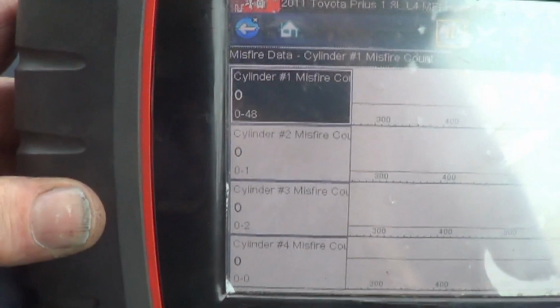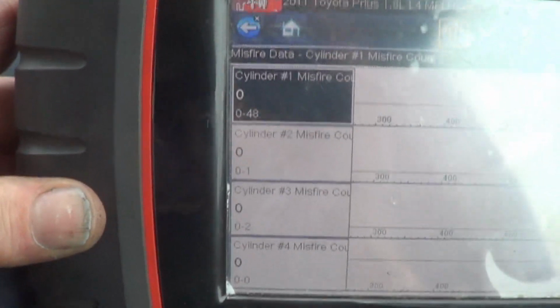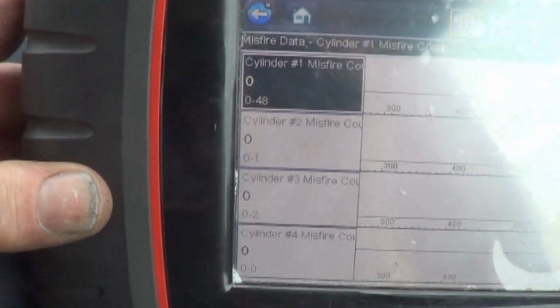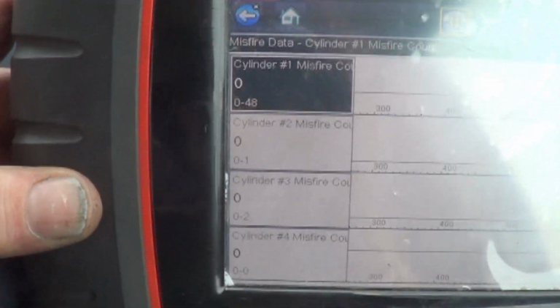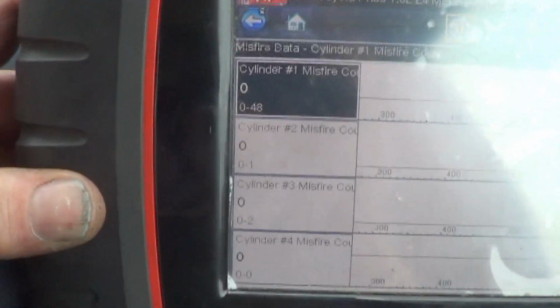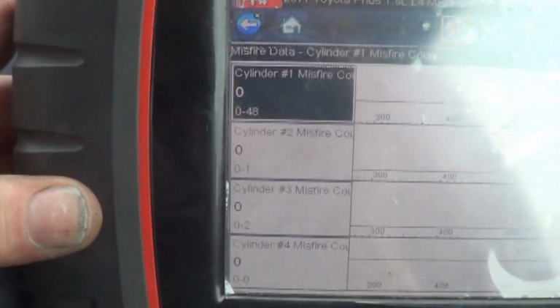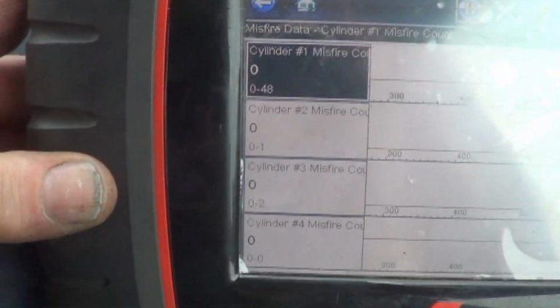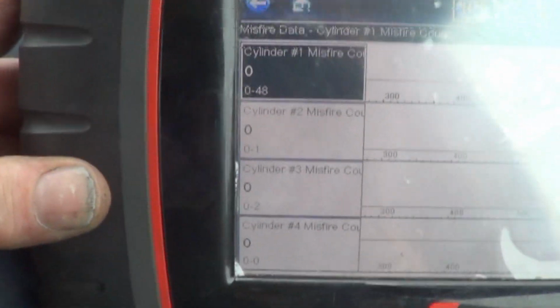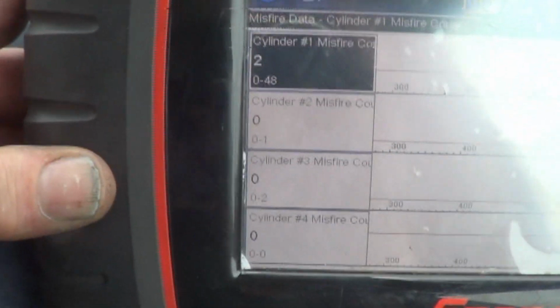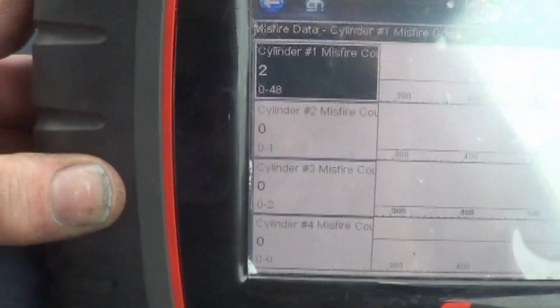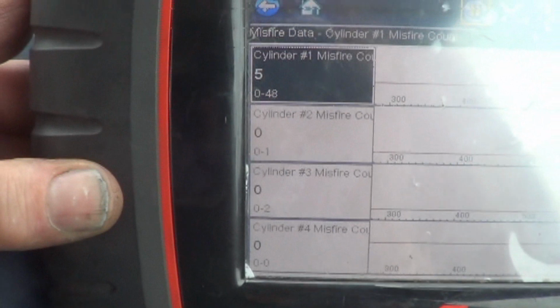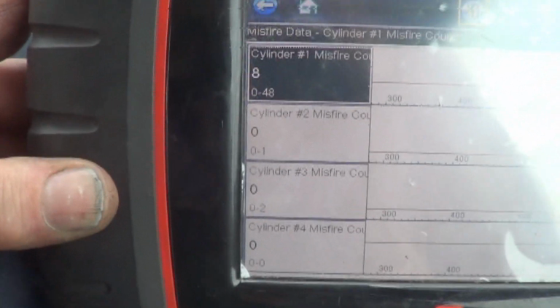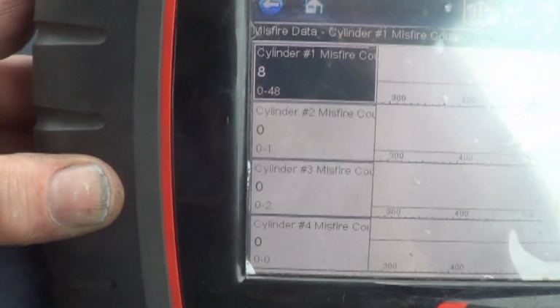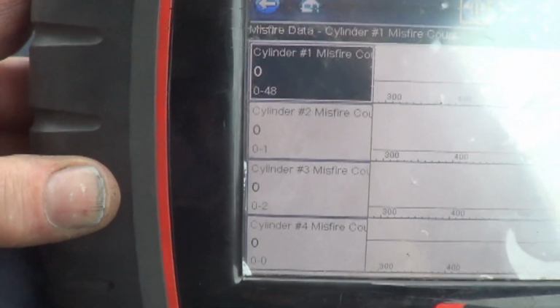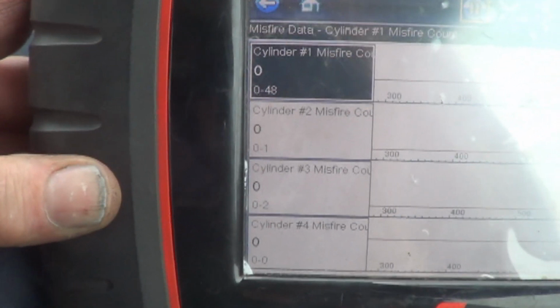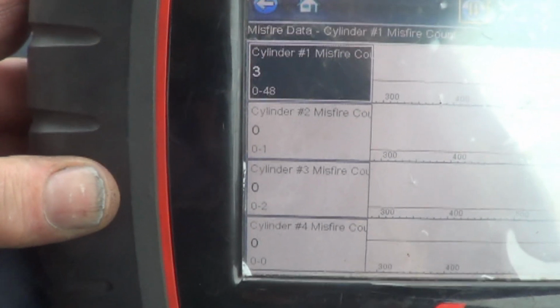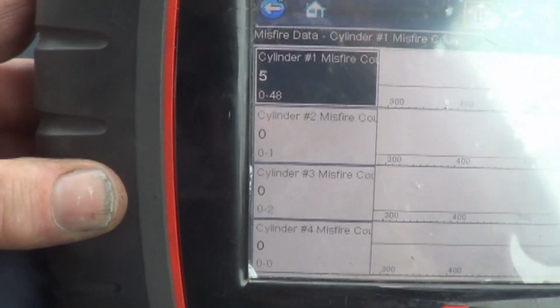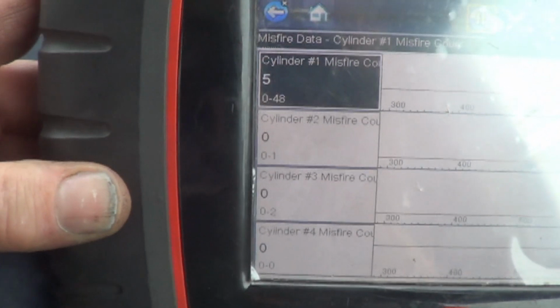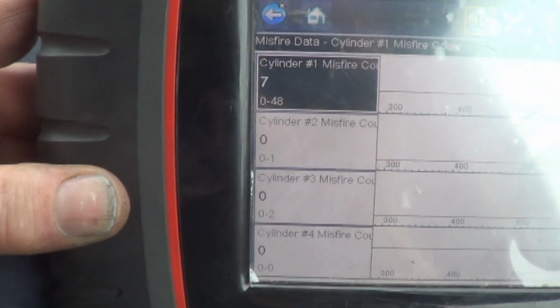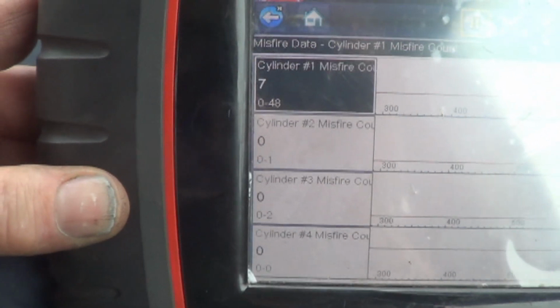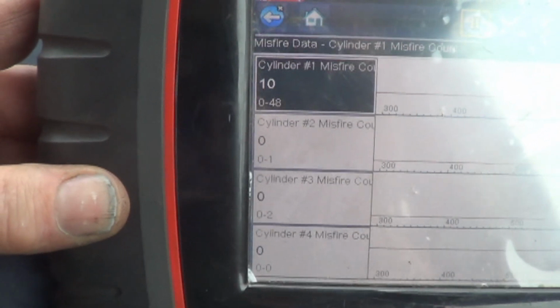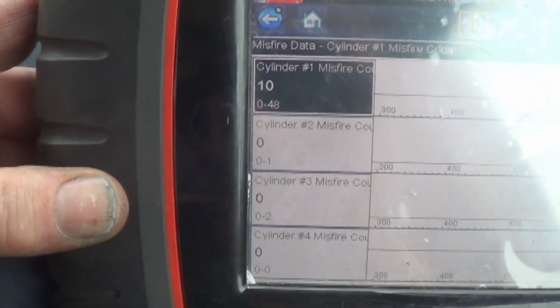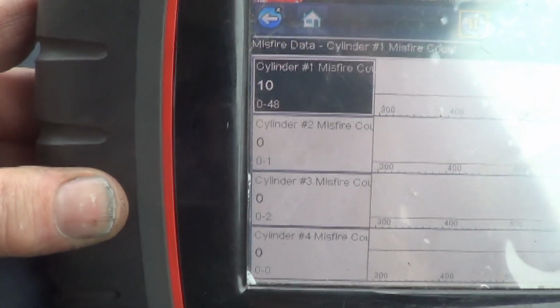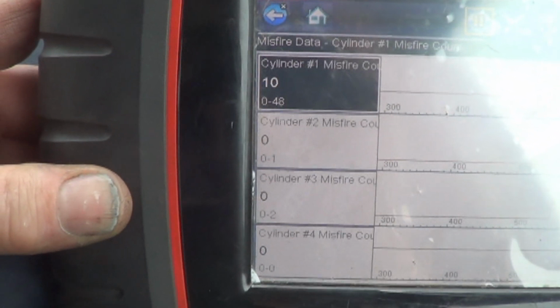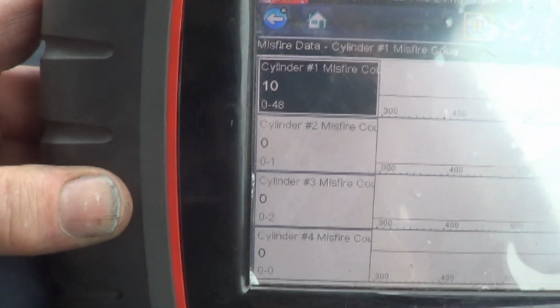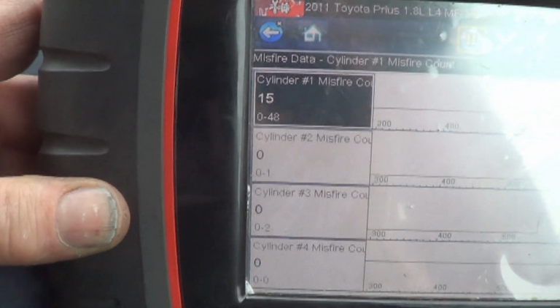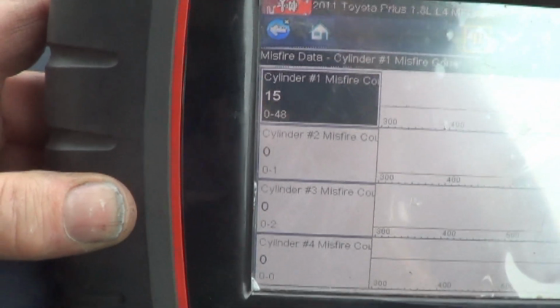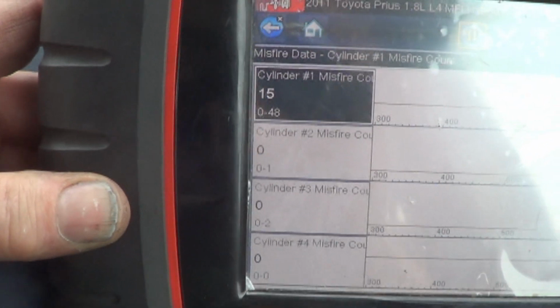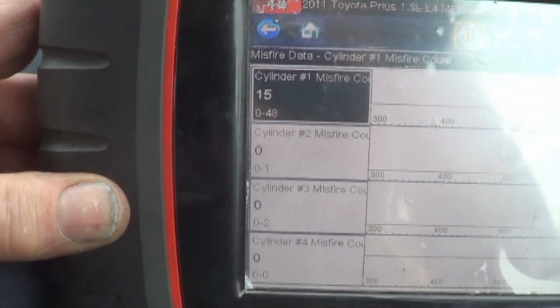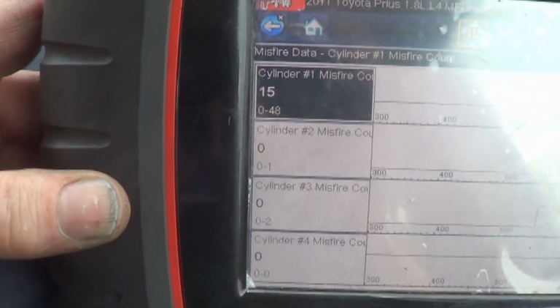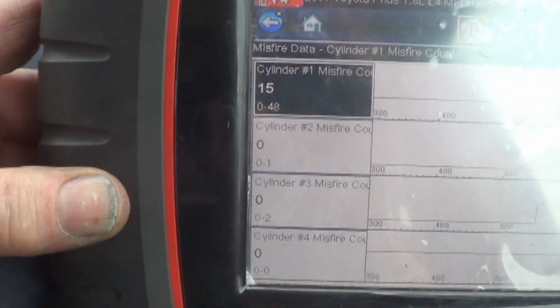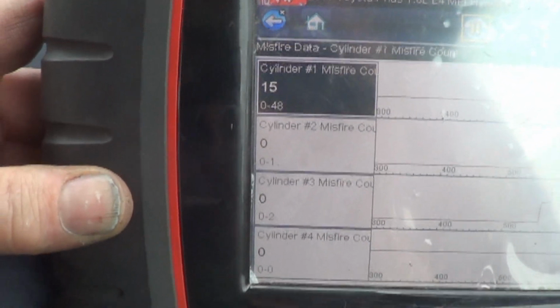Problem is happening again. Shaking like crazy, rattle noise, 10 misfires, 15 misfires.